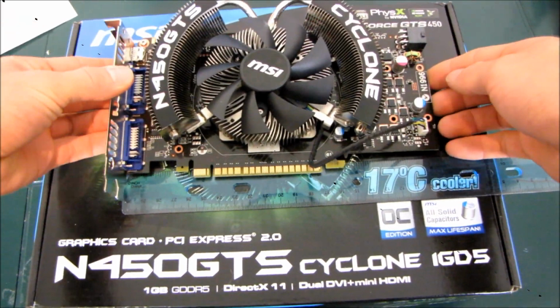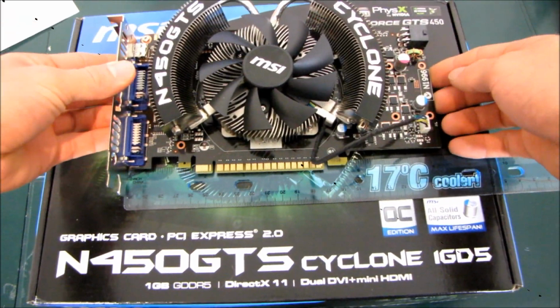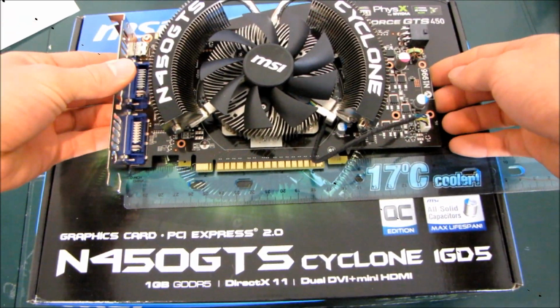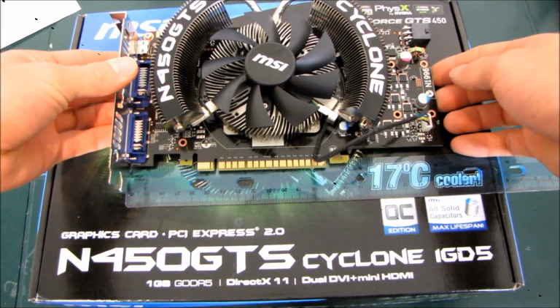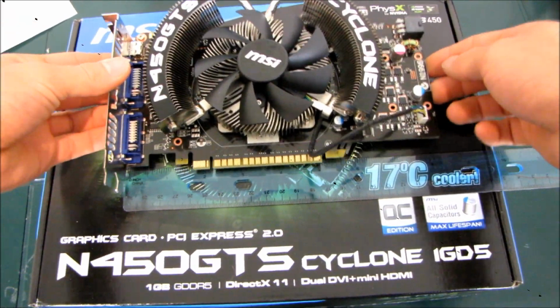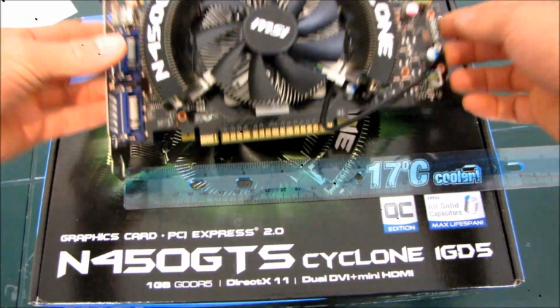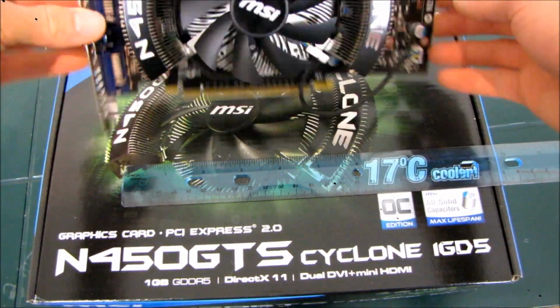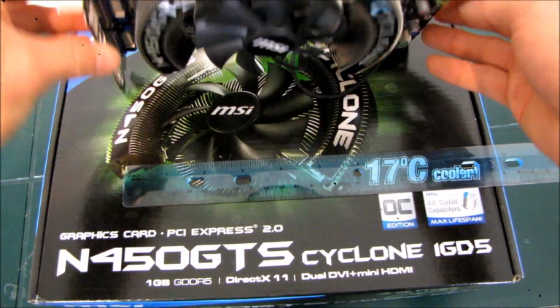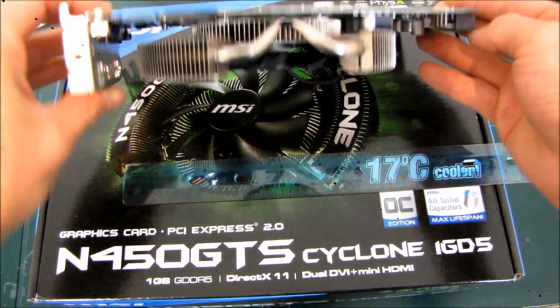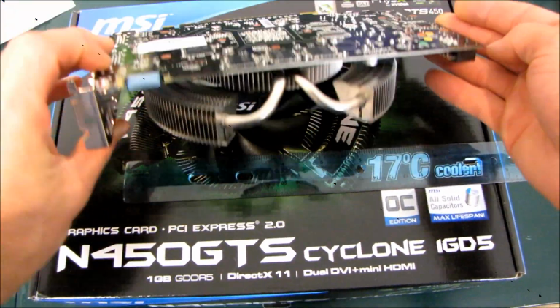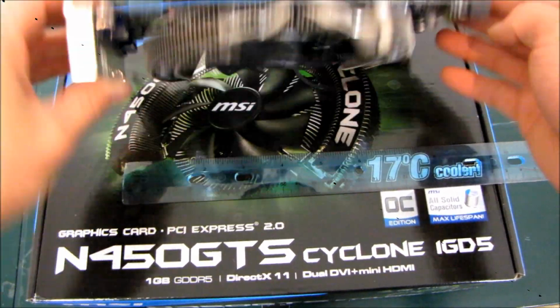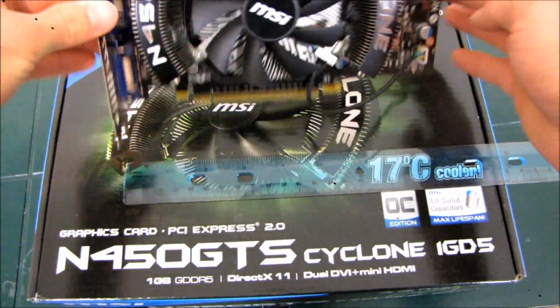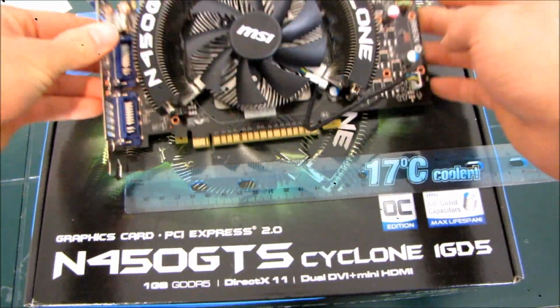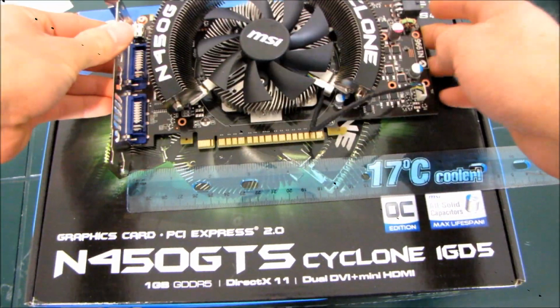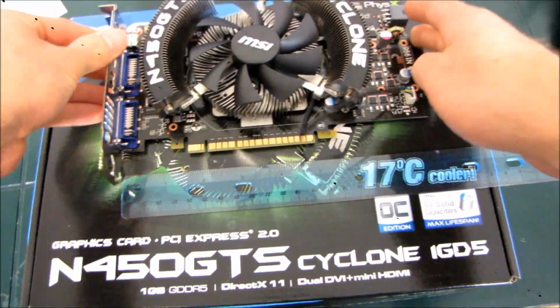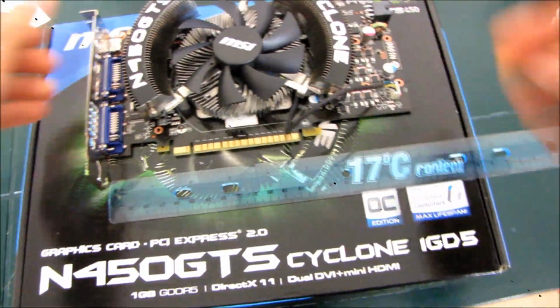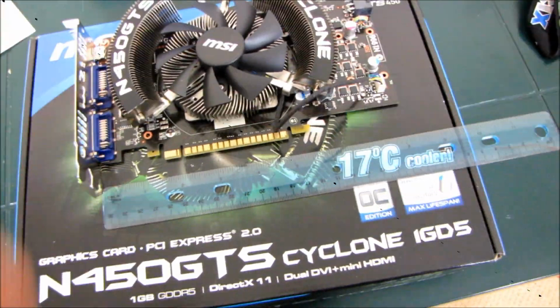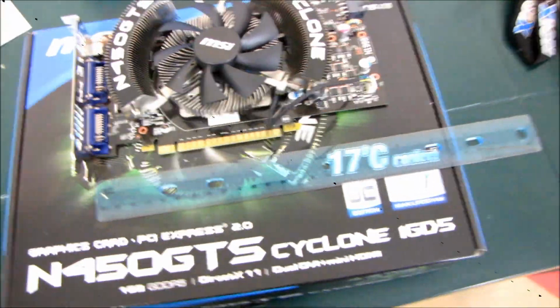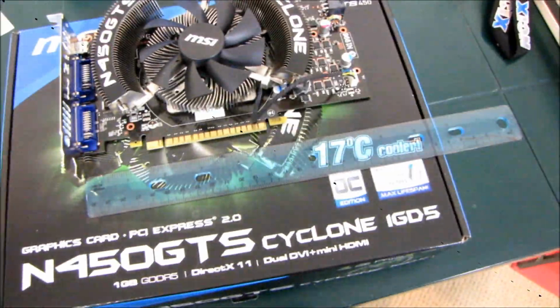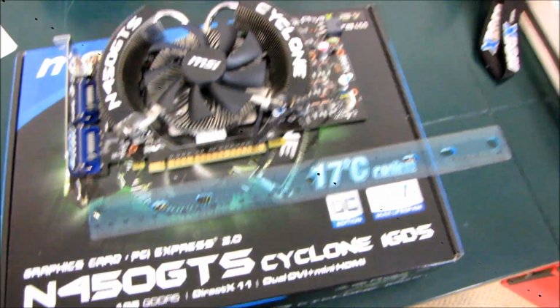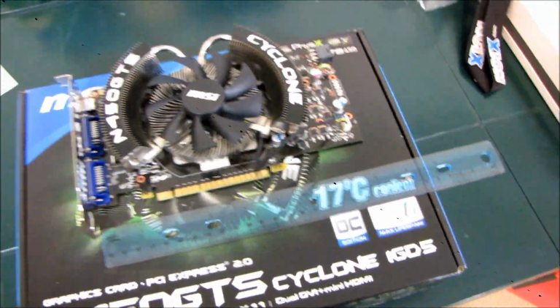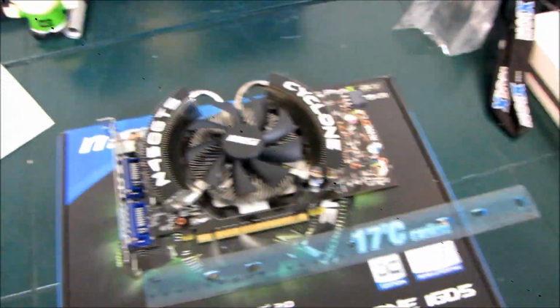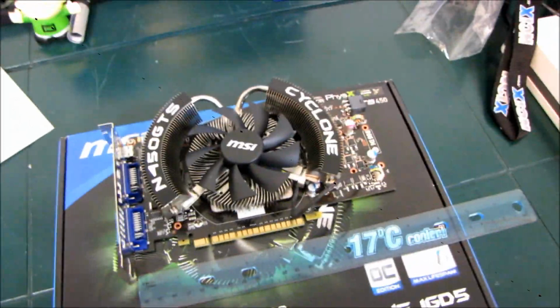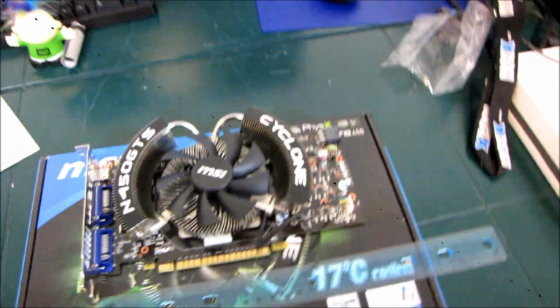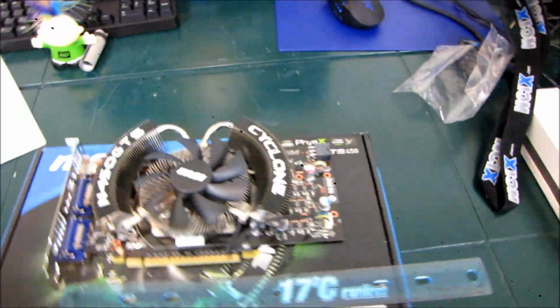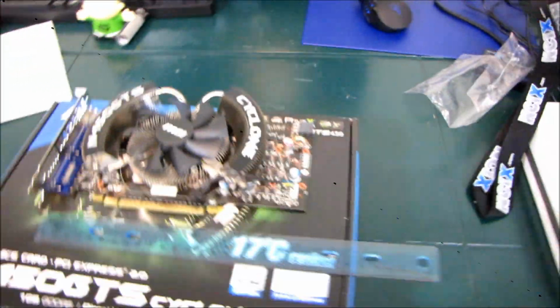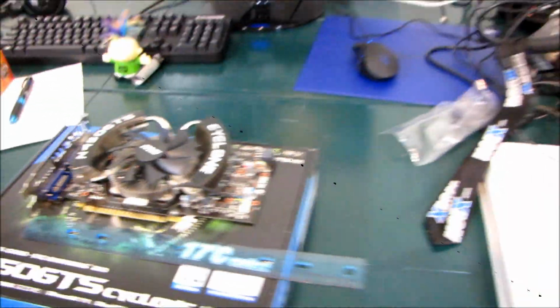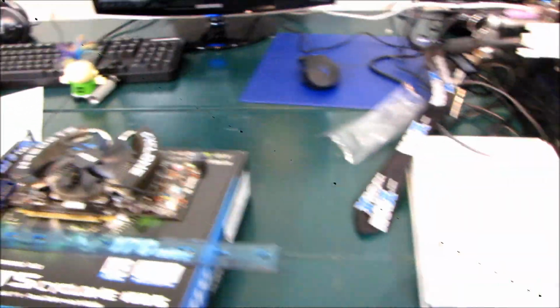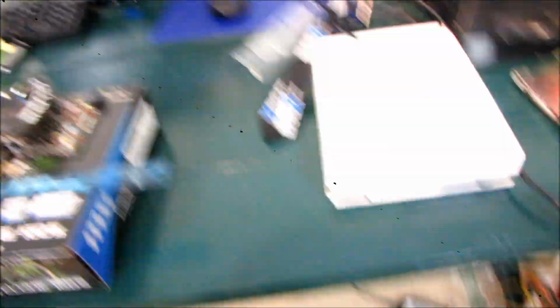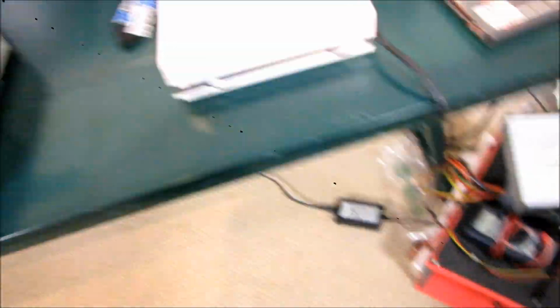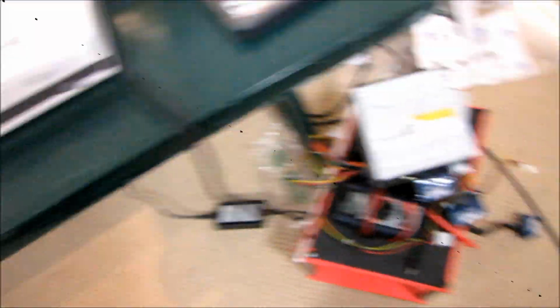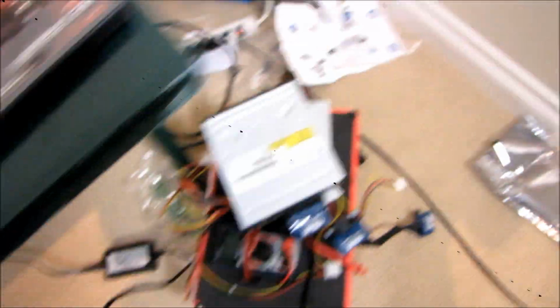So if you wanted to measure from the PCI plate in your case to the back of the card, that would give you a fairly representative idea. But wait, there's more.